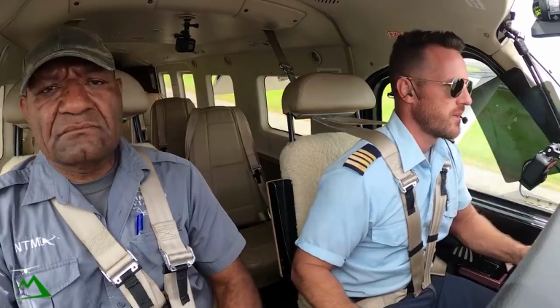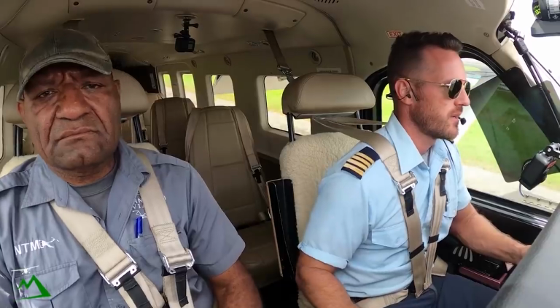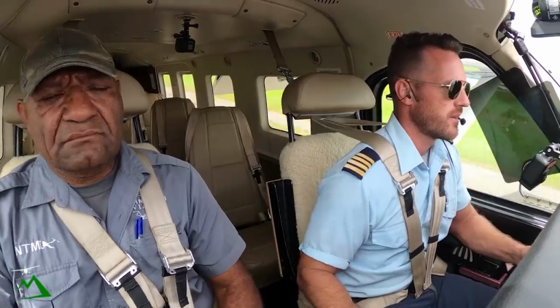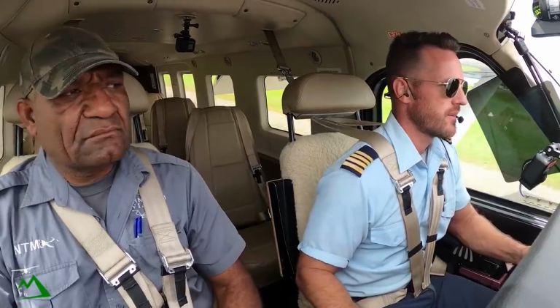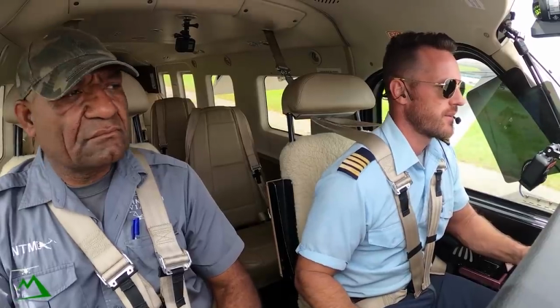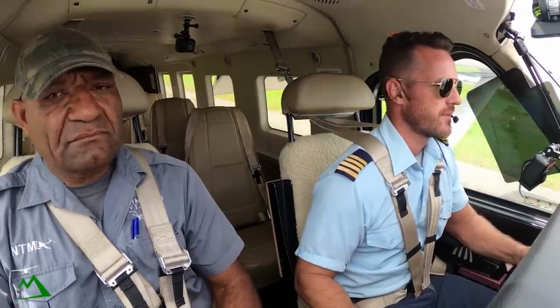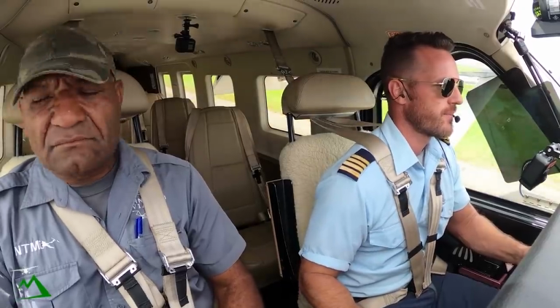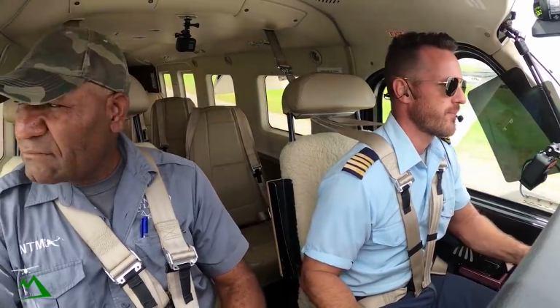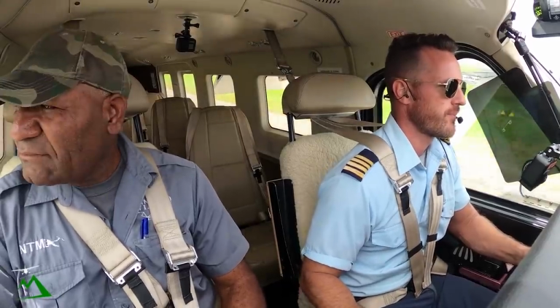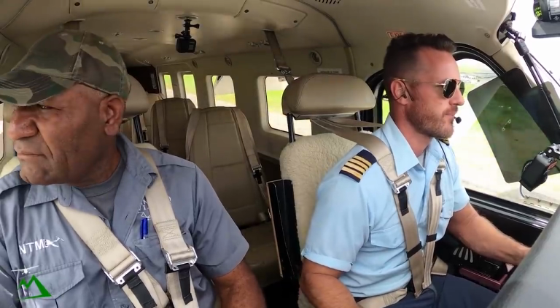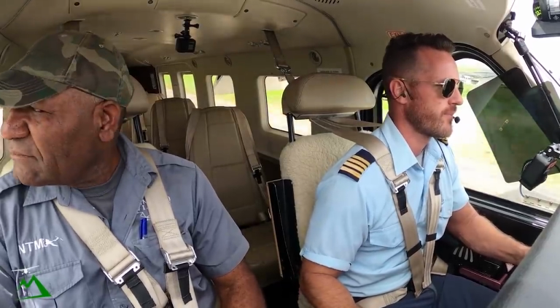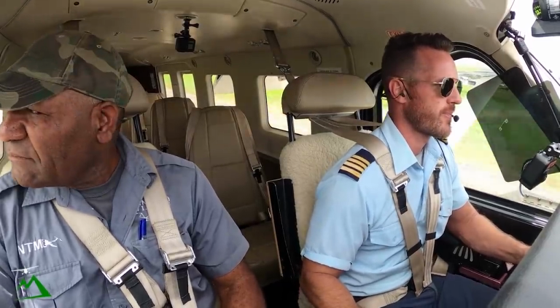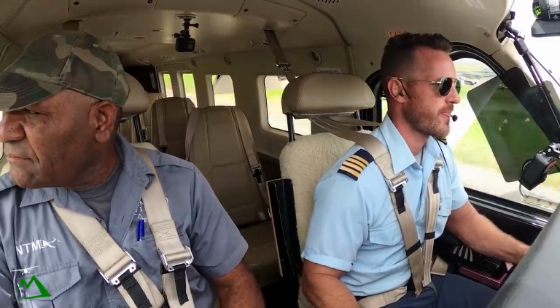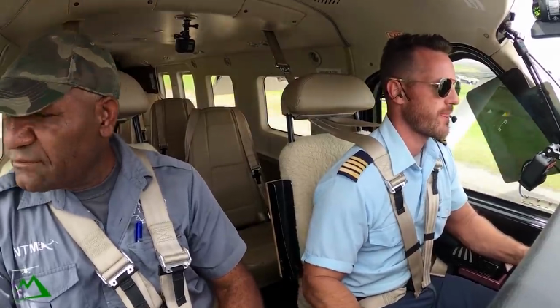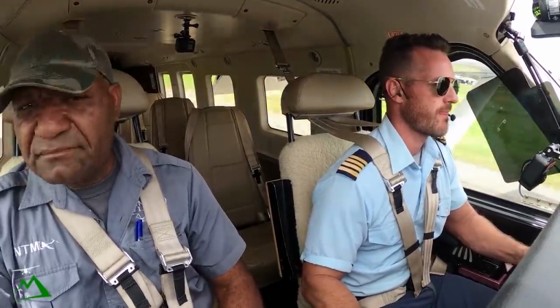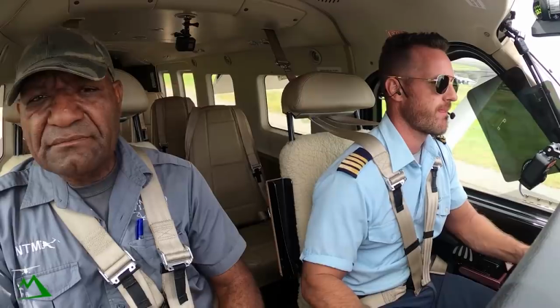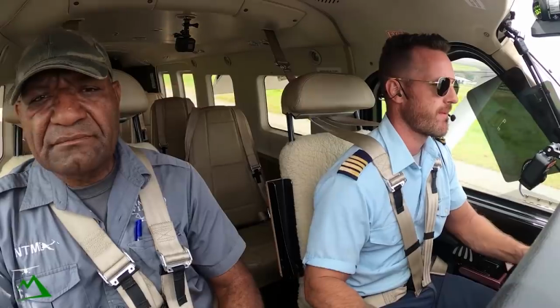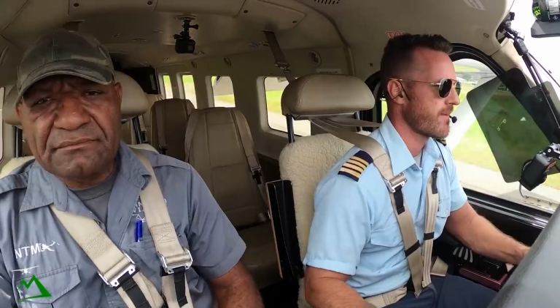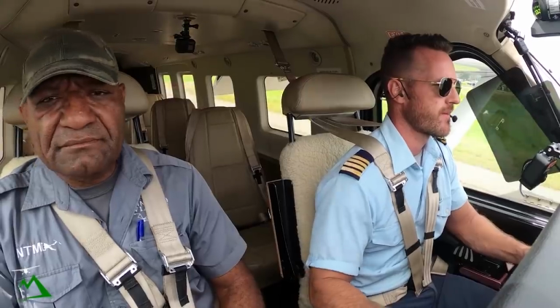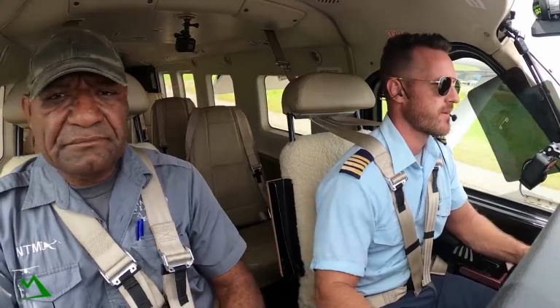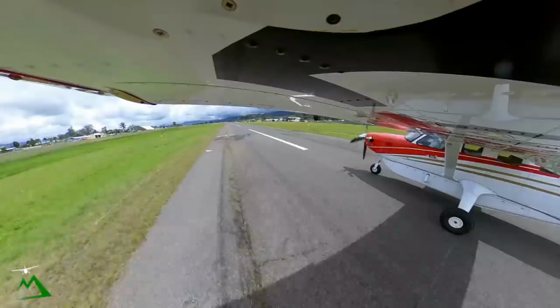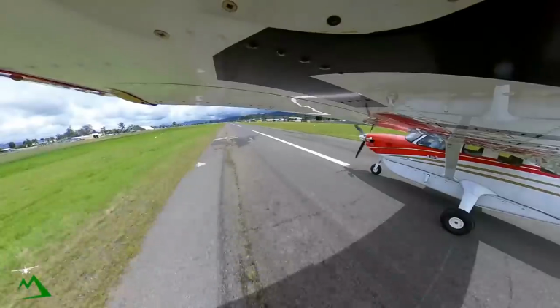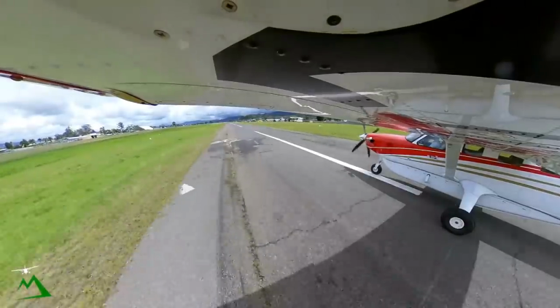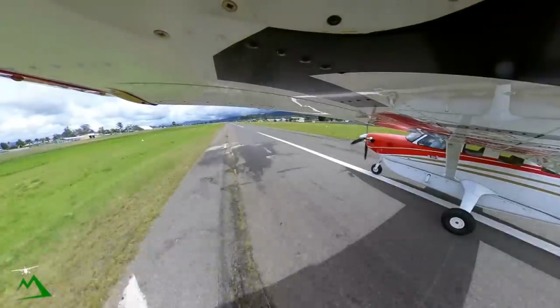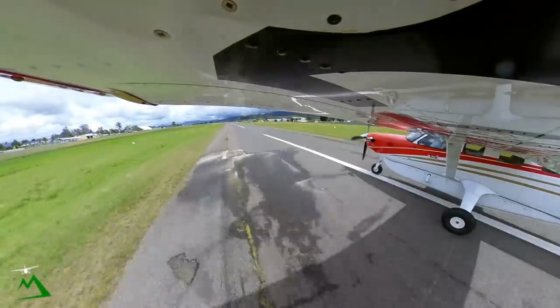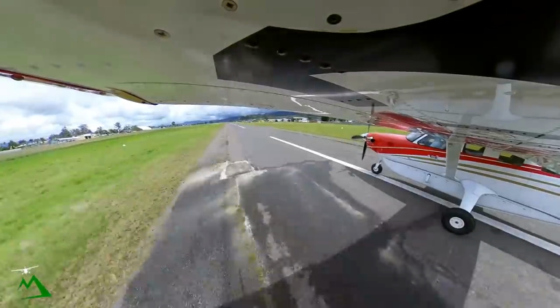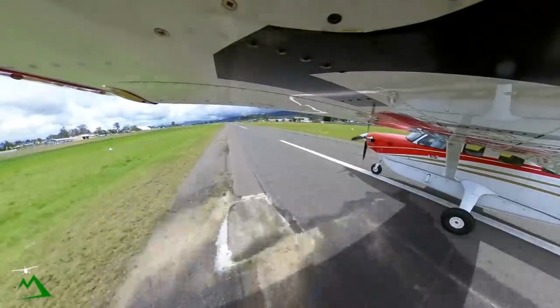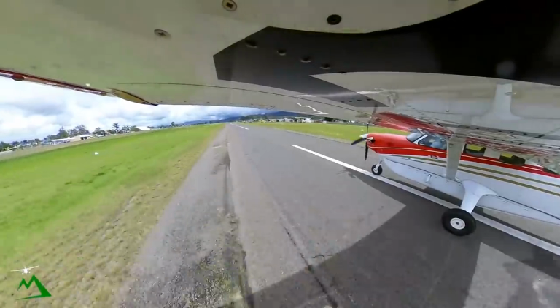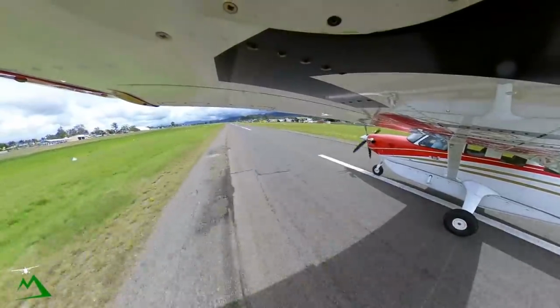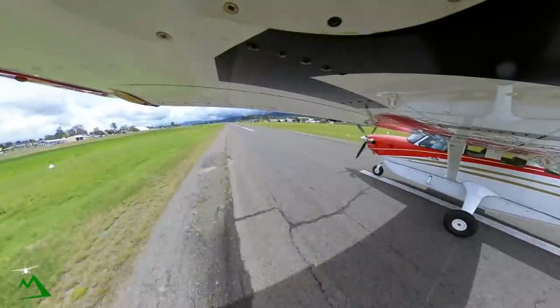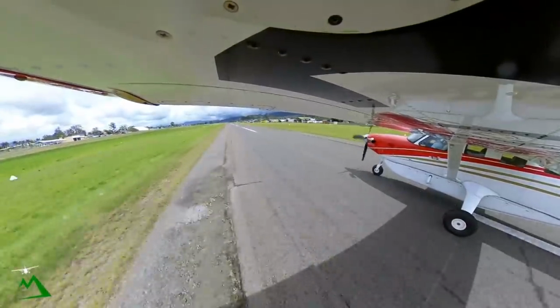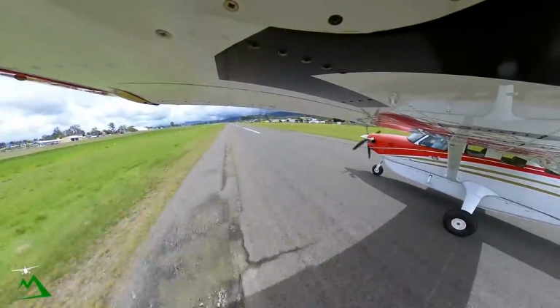Mike Echo Whiskey, right, clear for takeoff. Right turn, clear for takeoff, one-seven right, Mike Echo Whiskey. Hey guys, well — thanks for joining me along on that just 15-minute flight from Iura over here to Goroca.